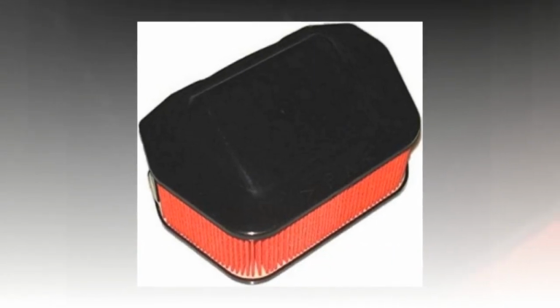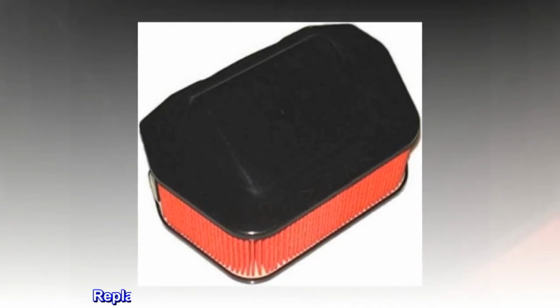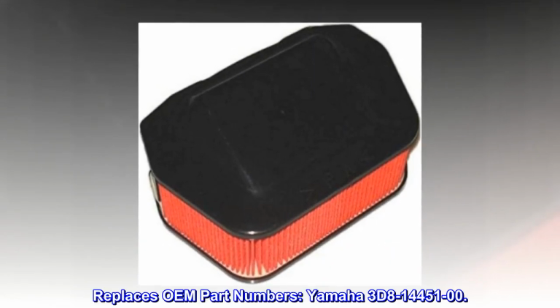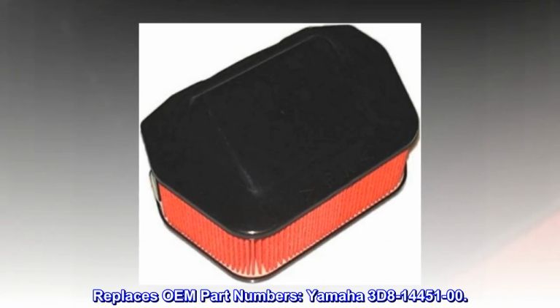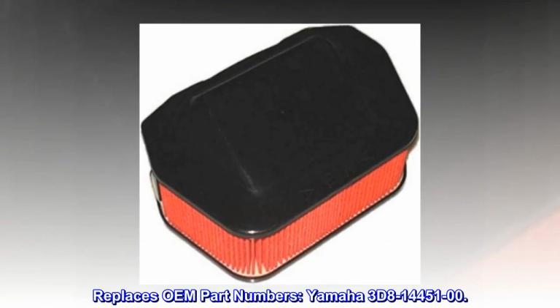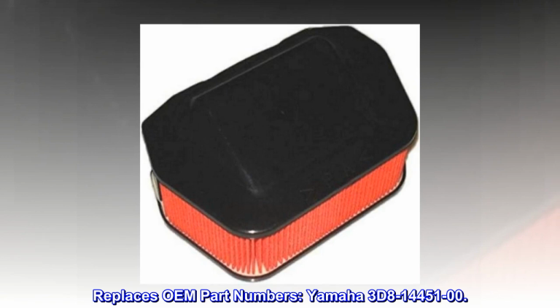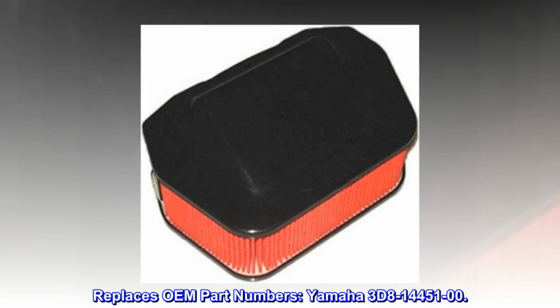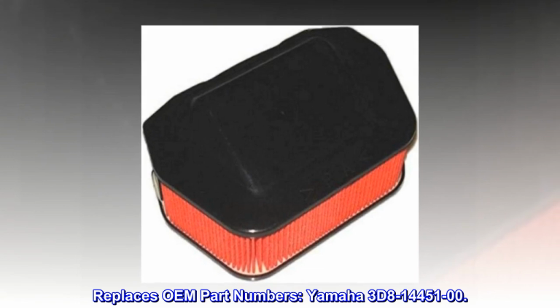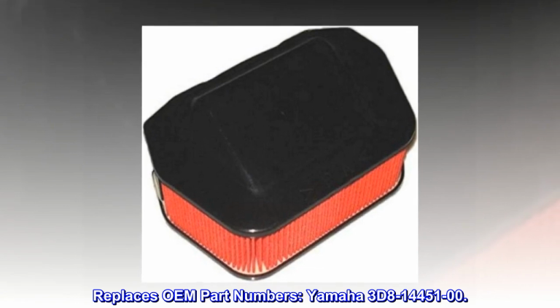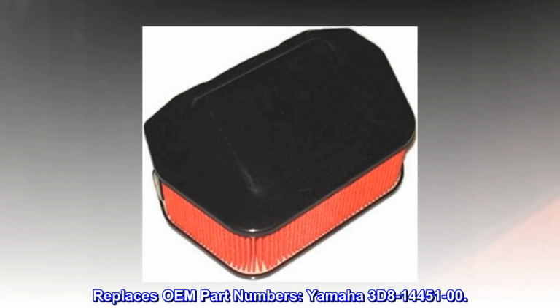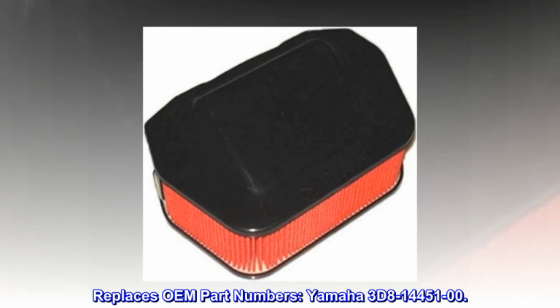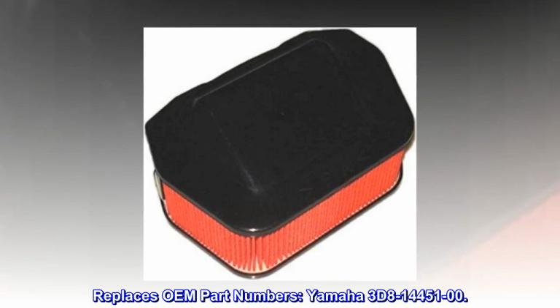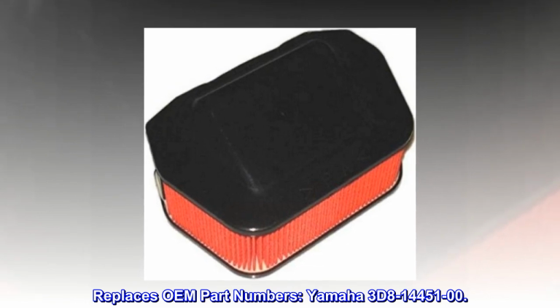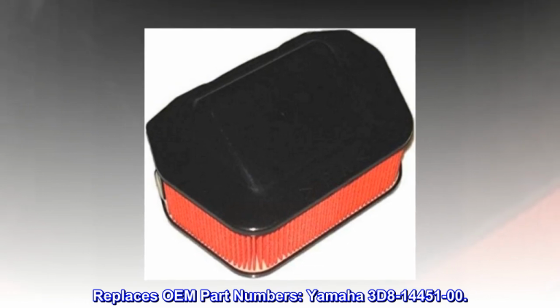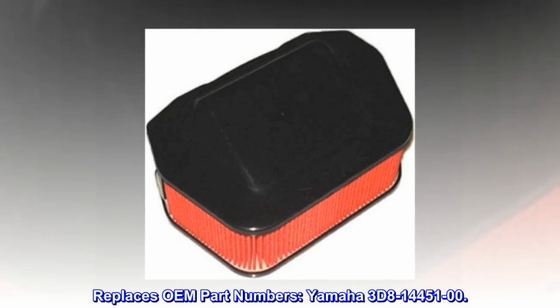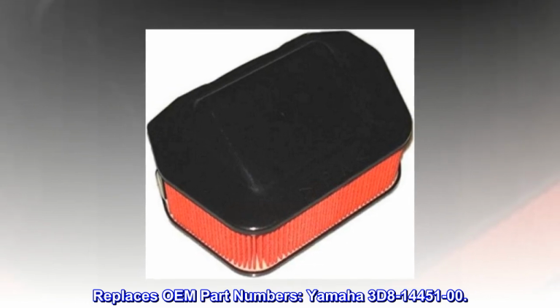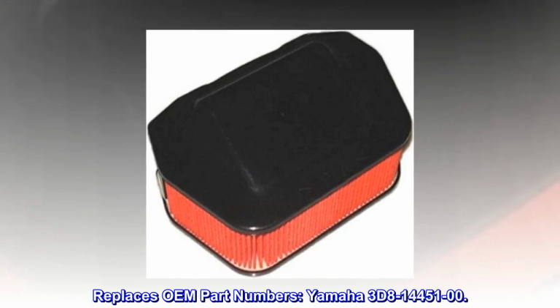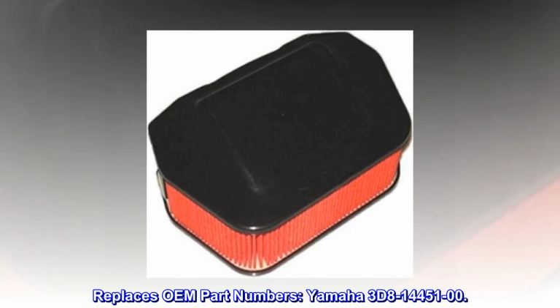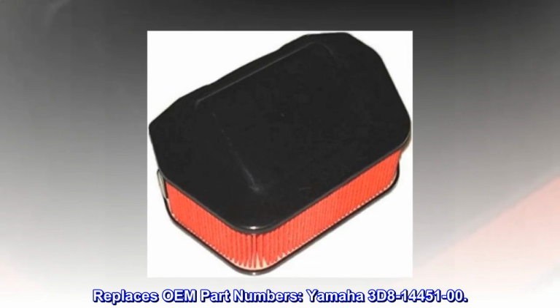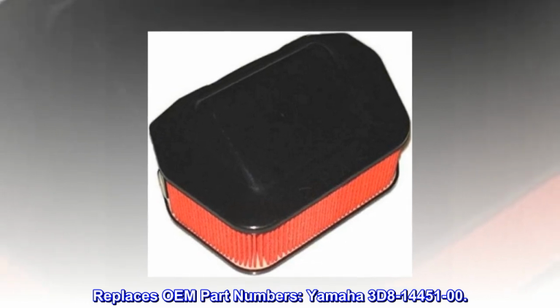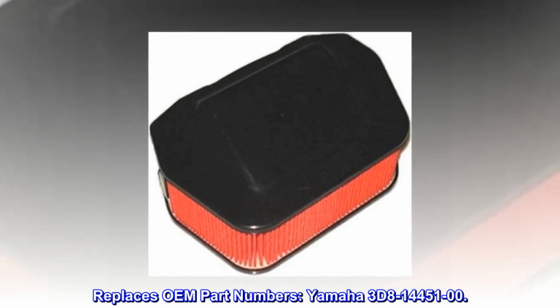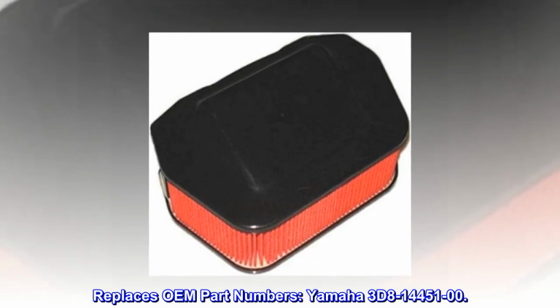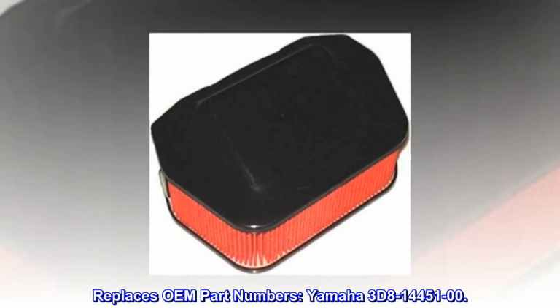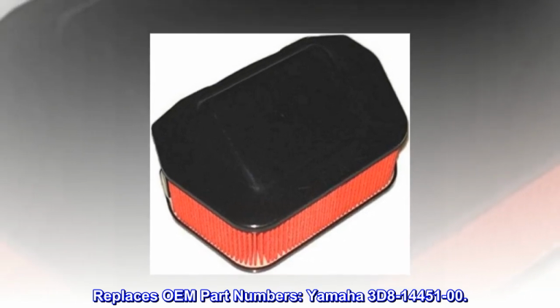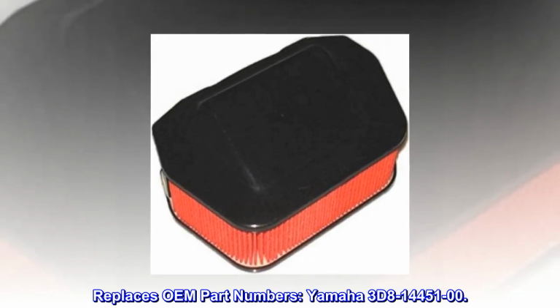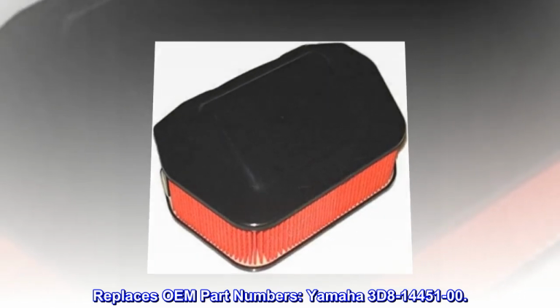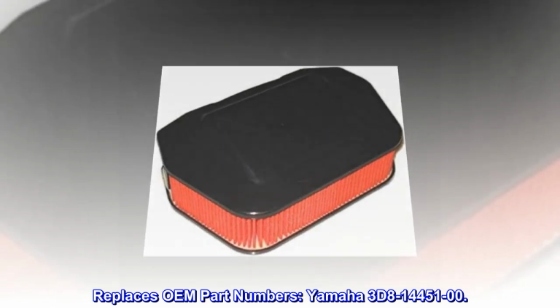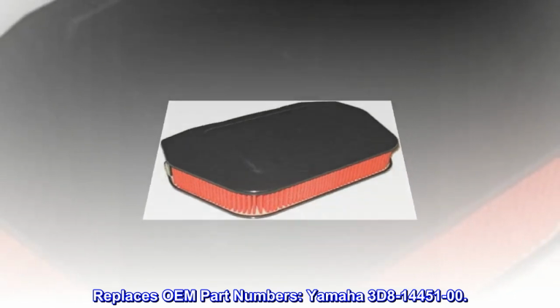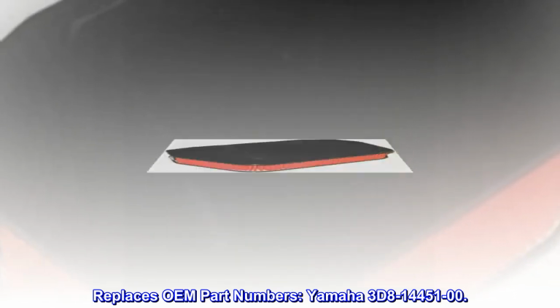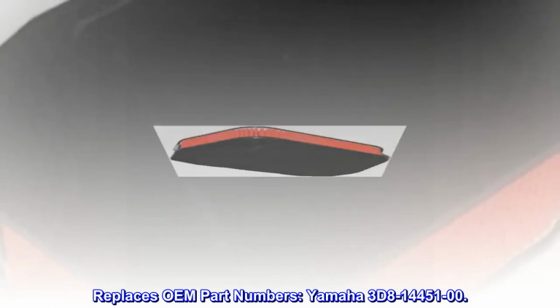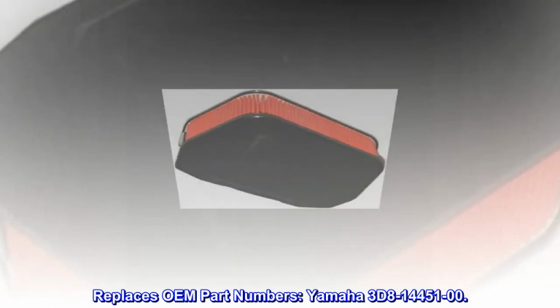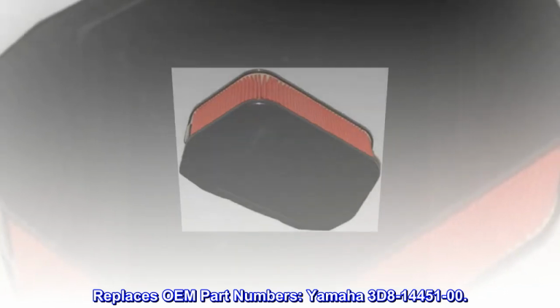Replaces OEM part numbers, Yamaha 3D8-14451-00.